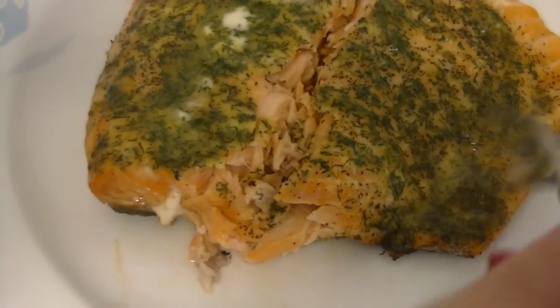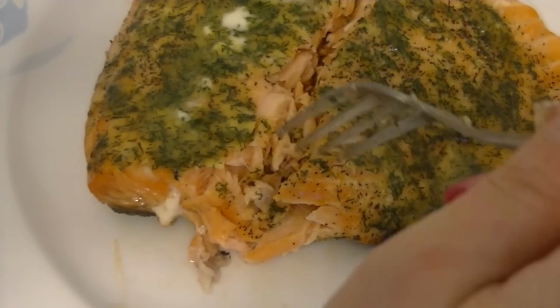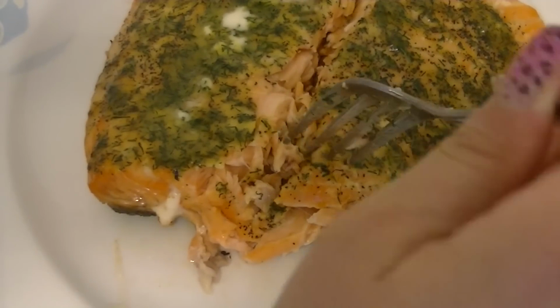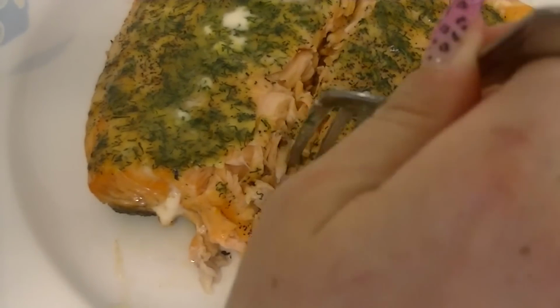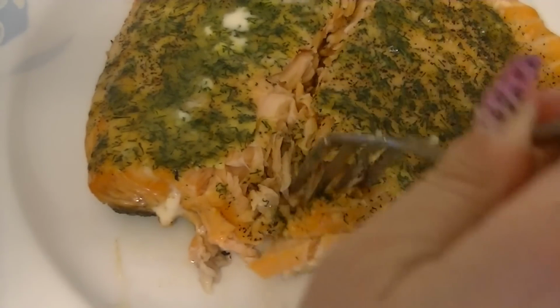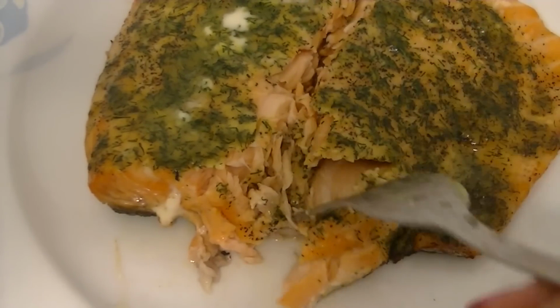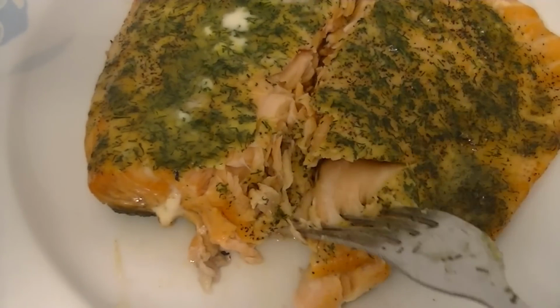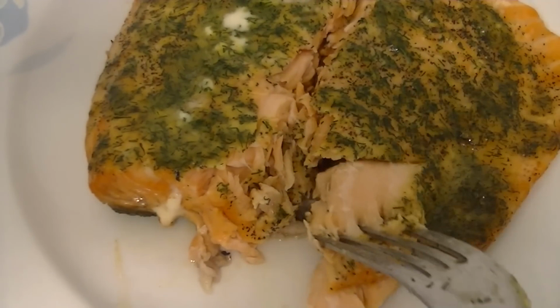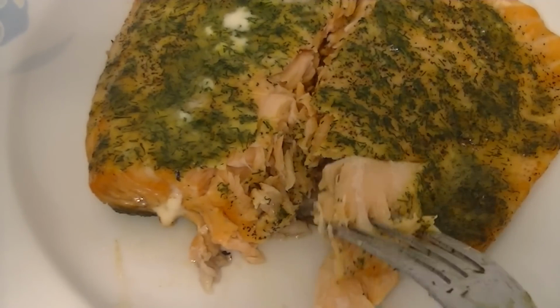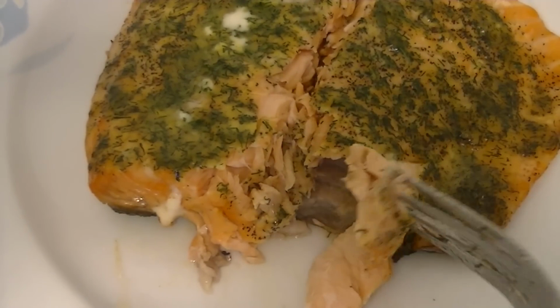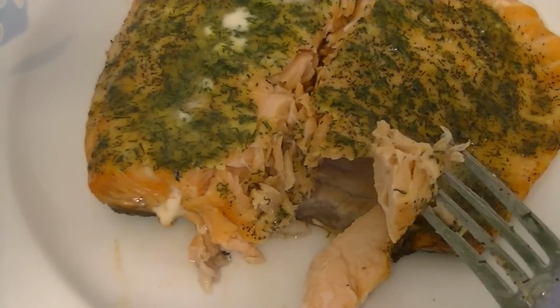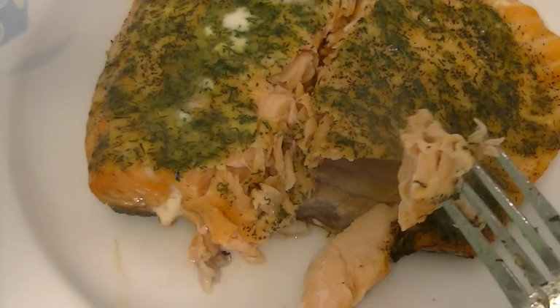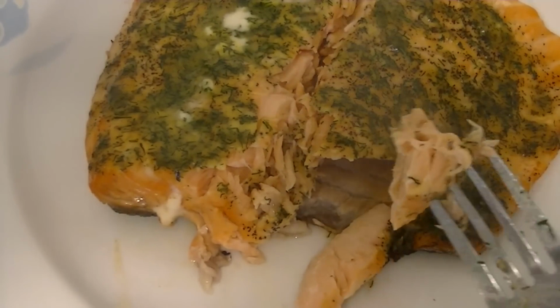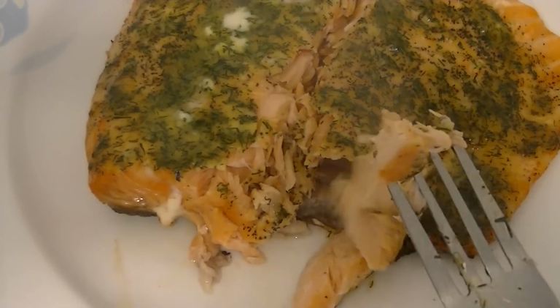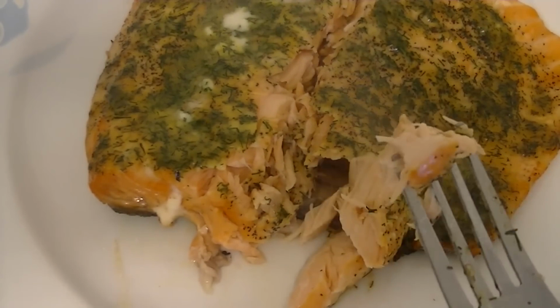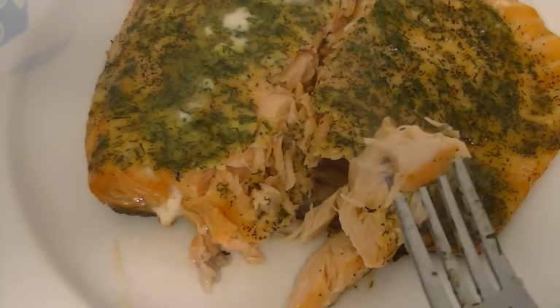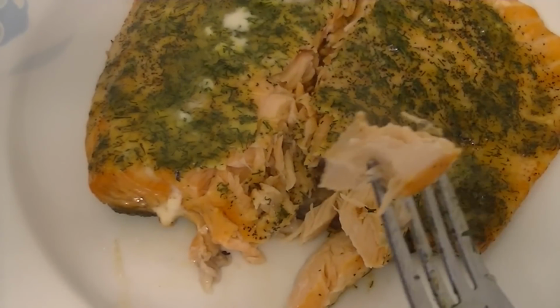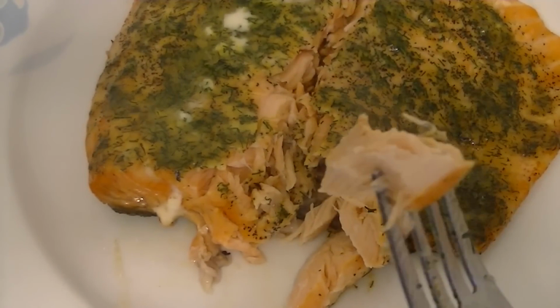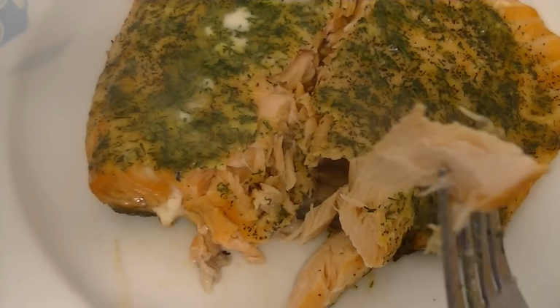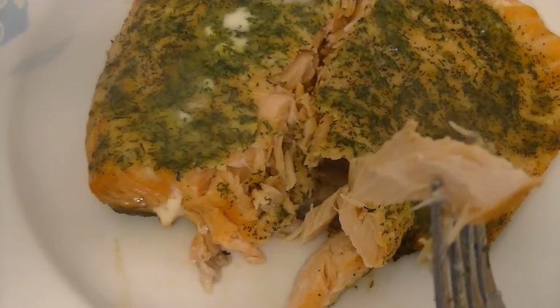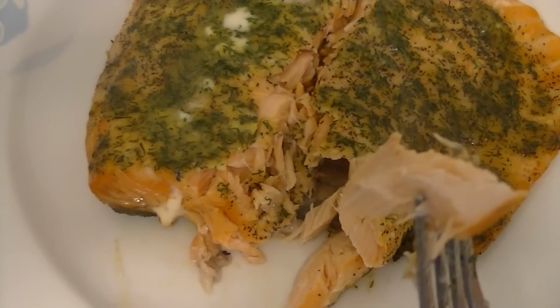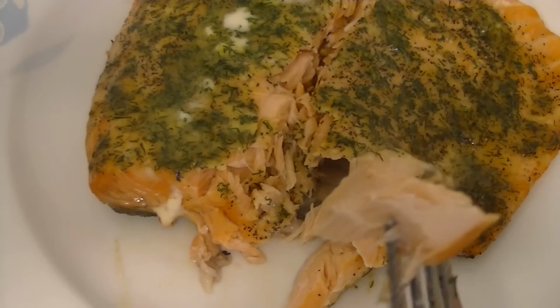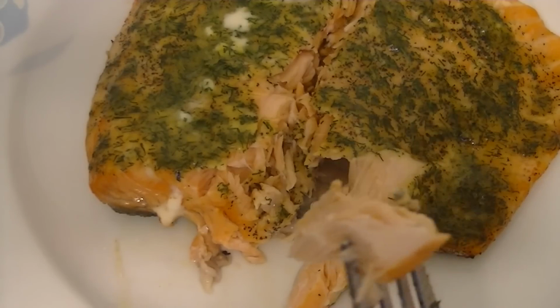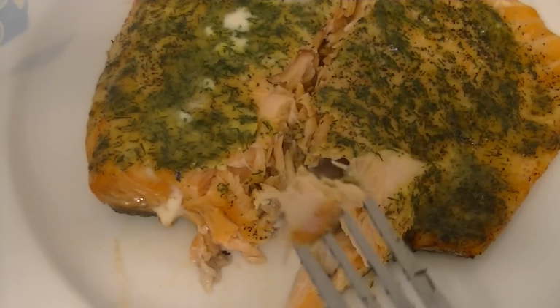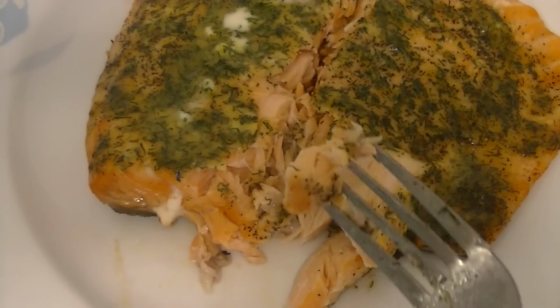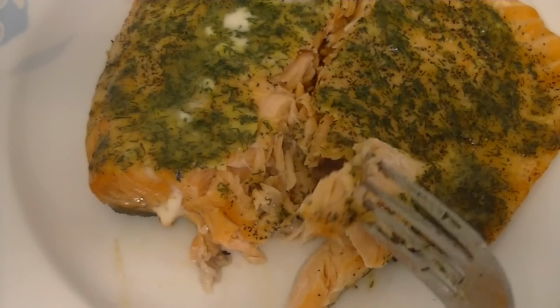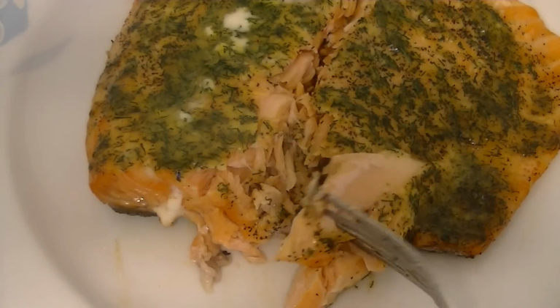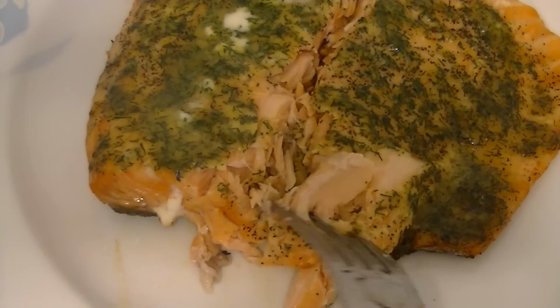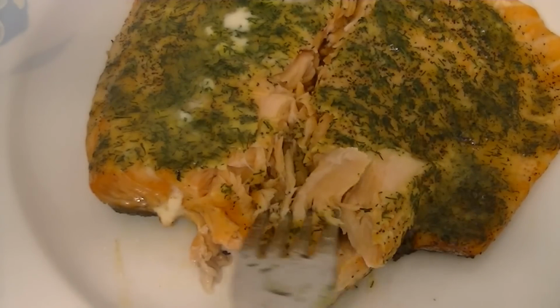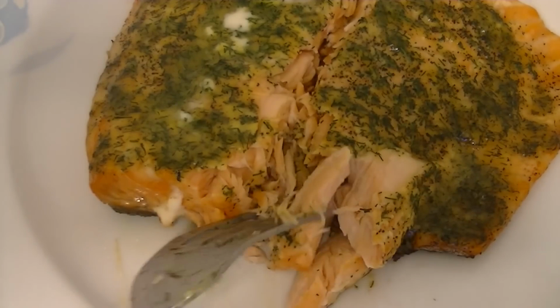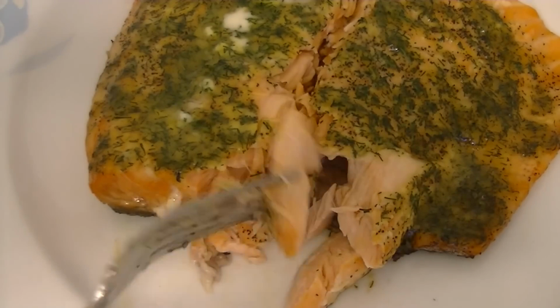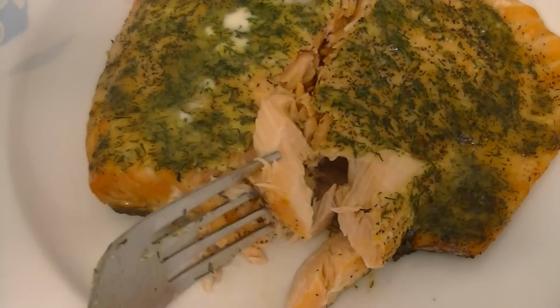And that is the whole recipe! I hope you guys enjoyed it, I hope you have a great day, and I will talk to you in my next recipe. Bye!